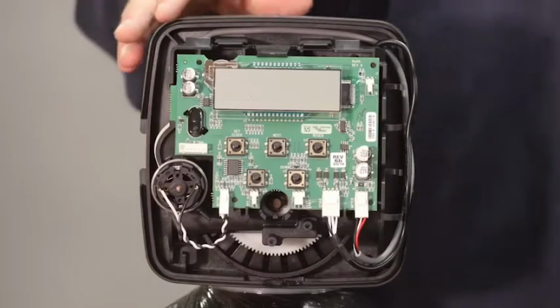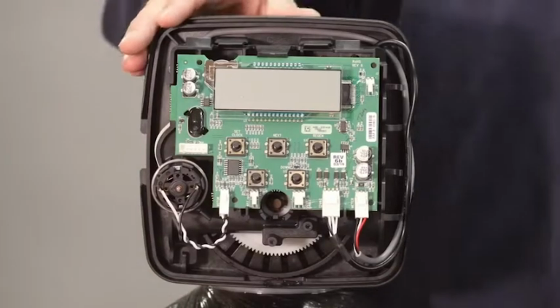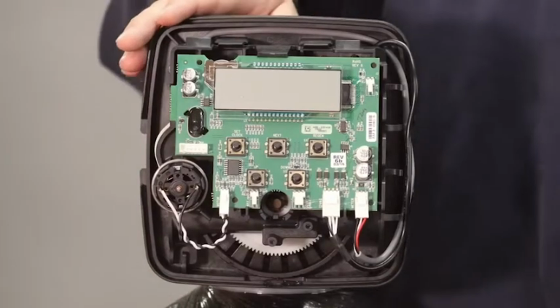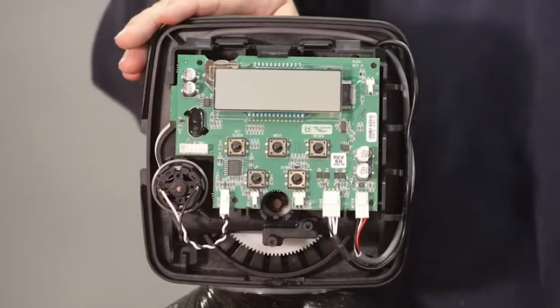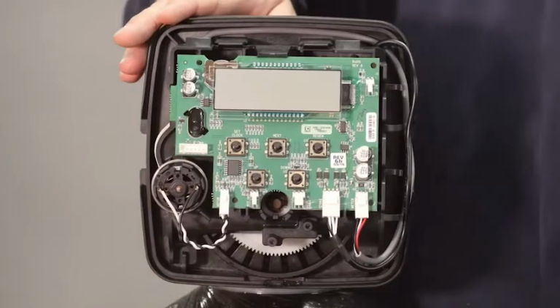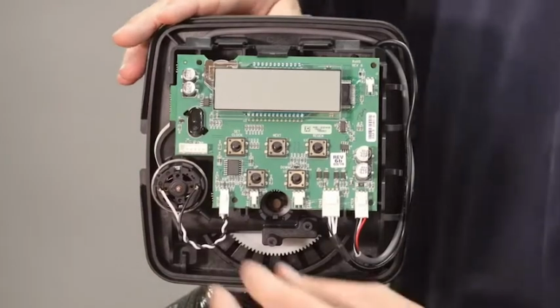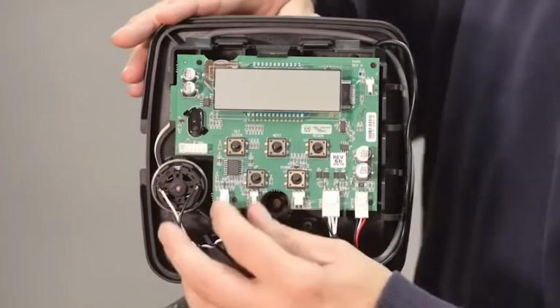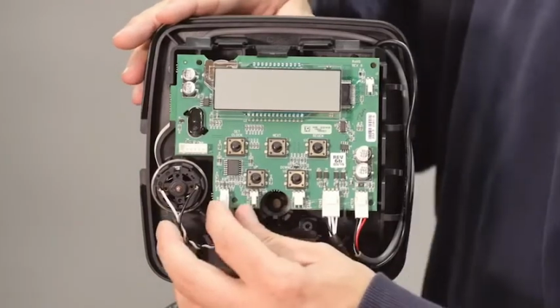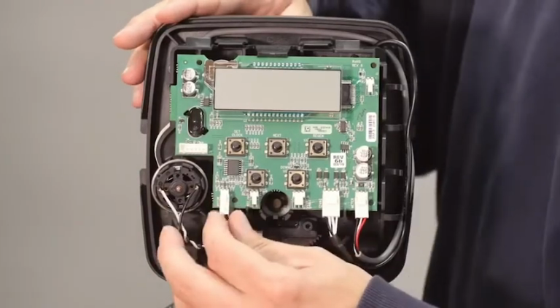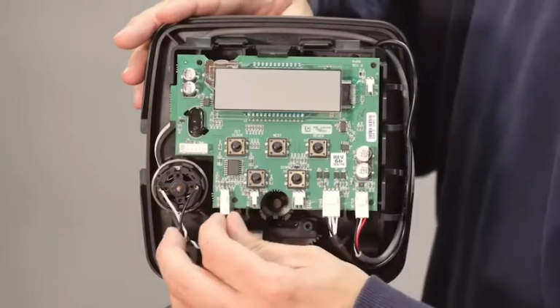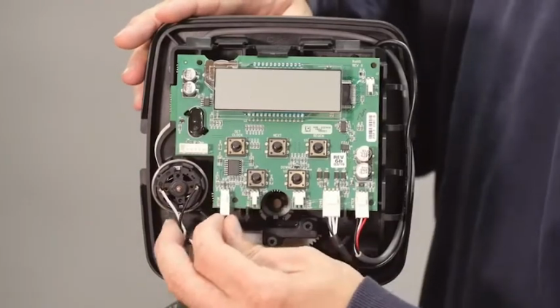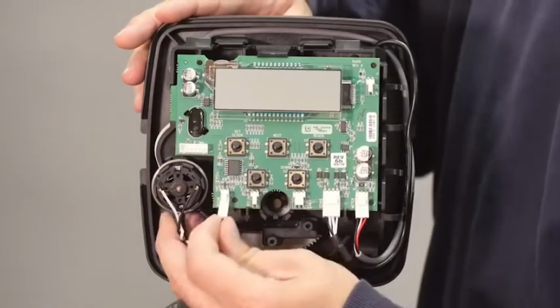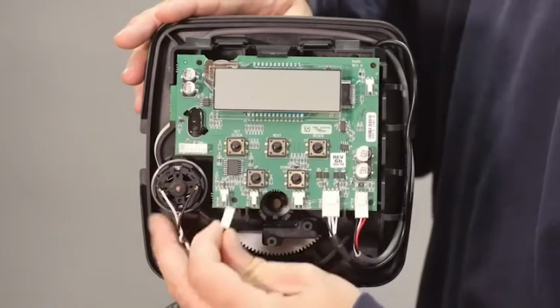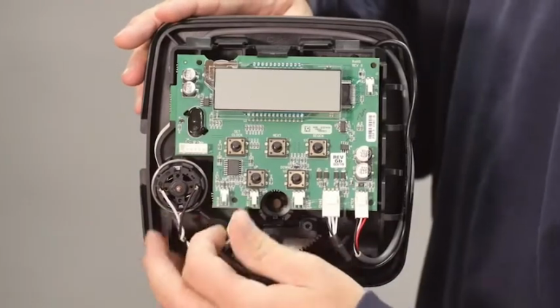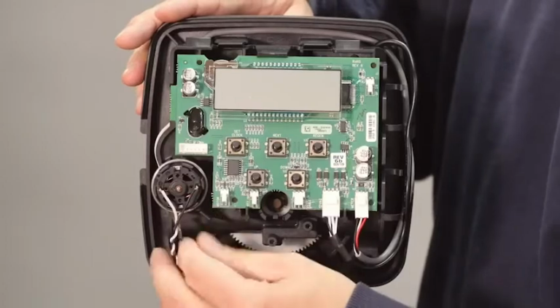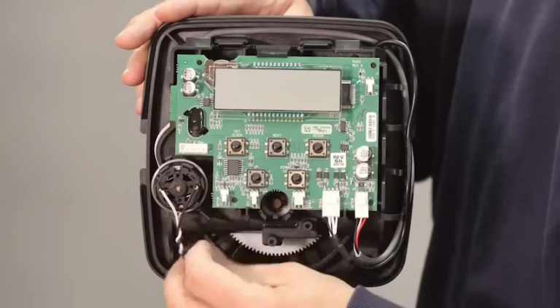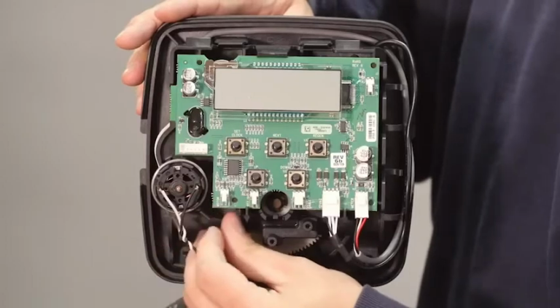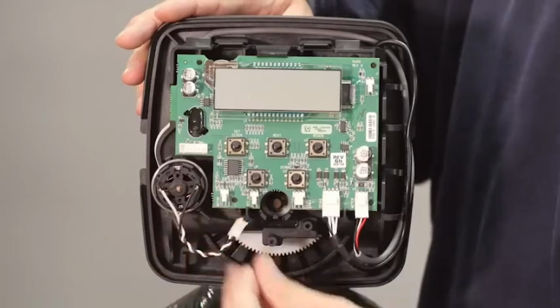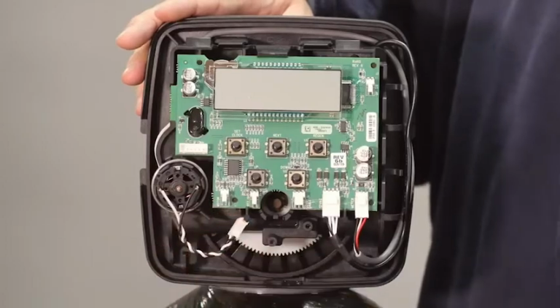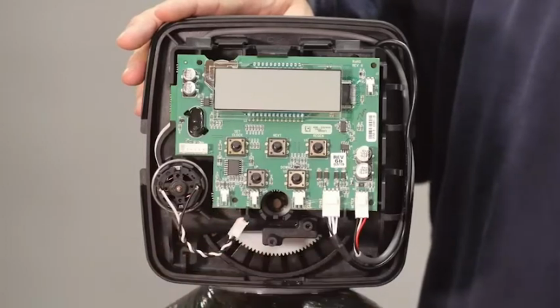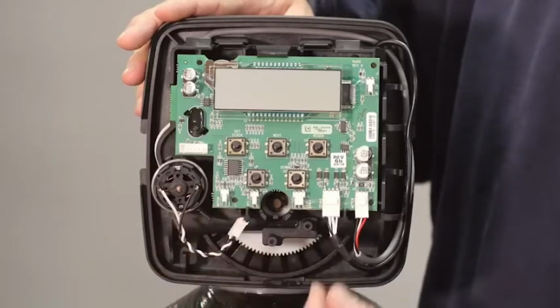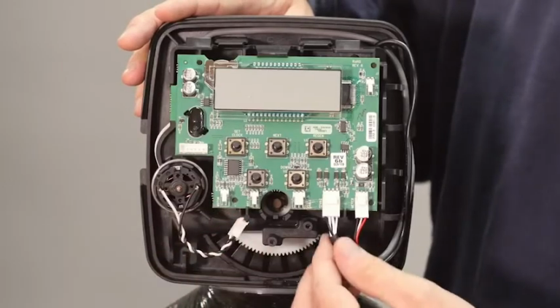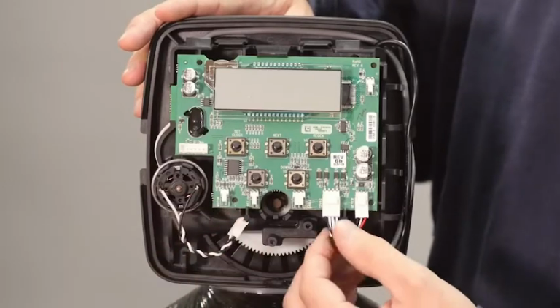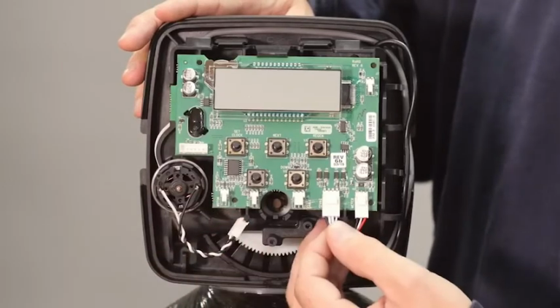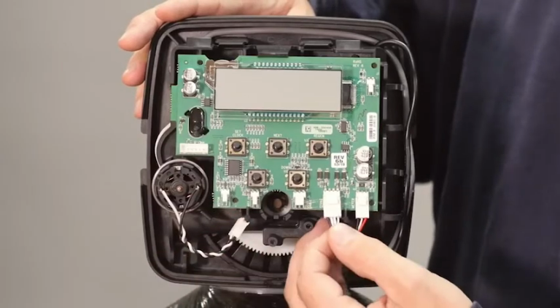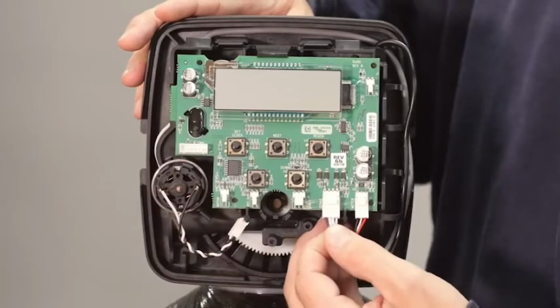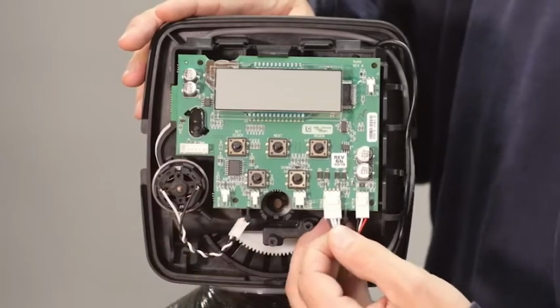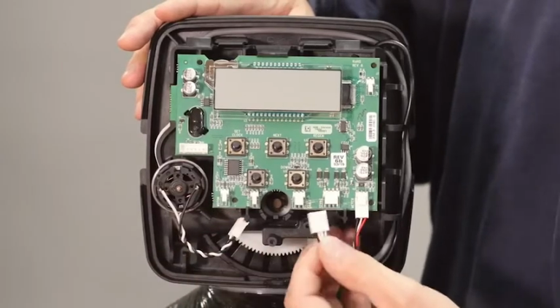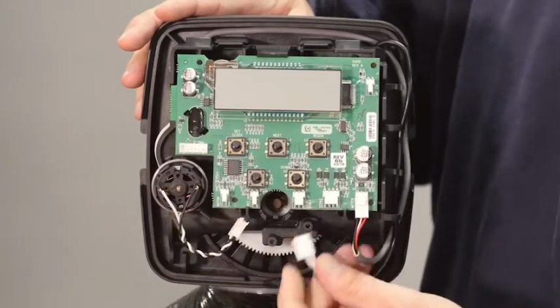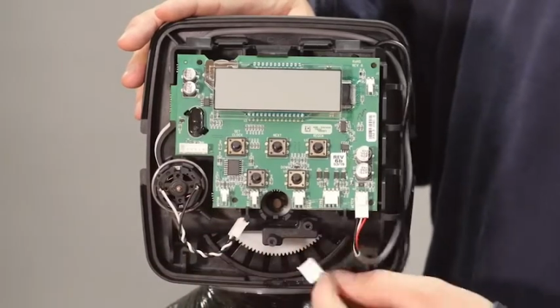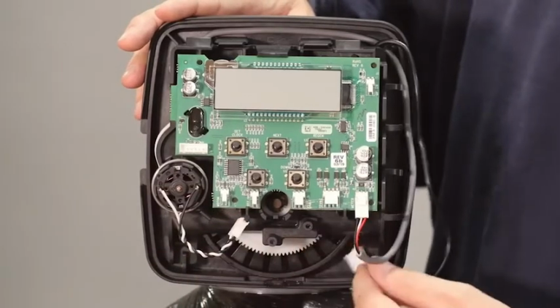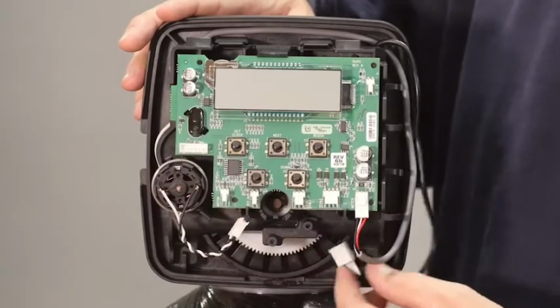To remove the PC board, note the locations of the wires and gently pull down to unplug them.